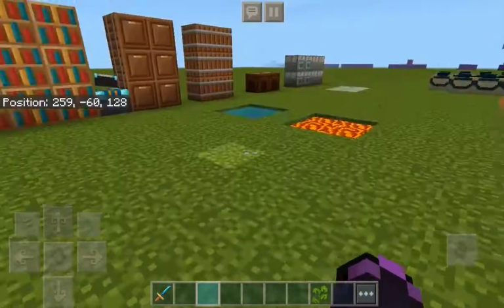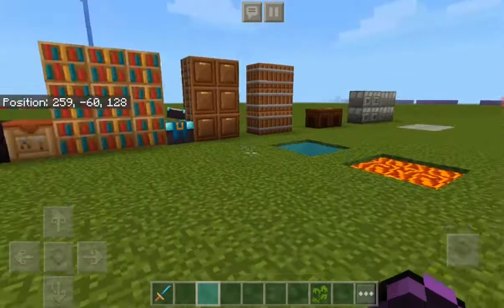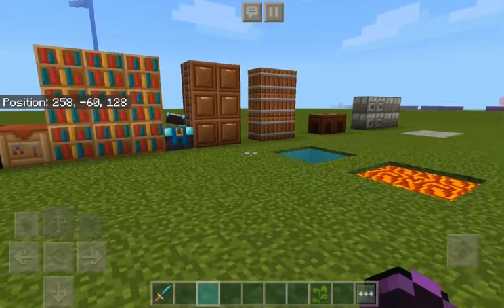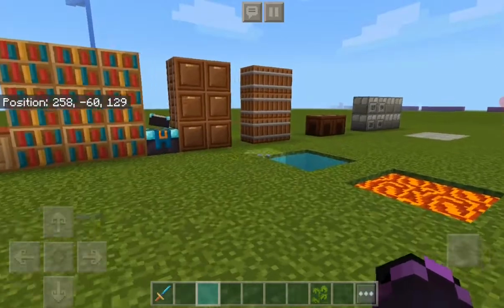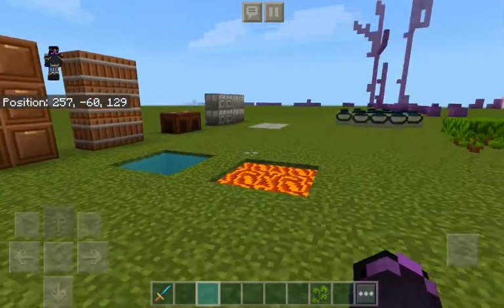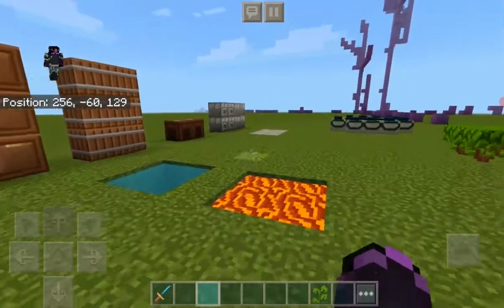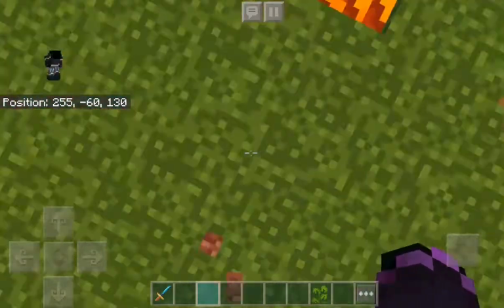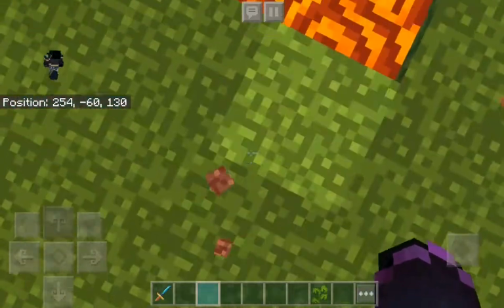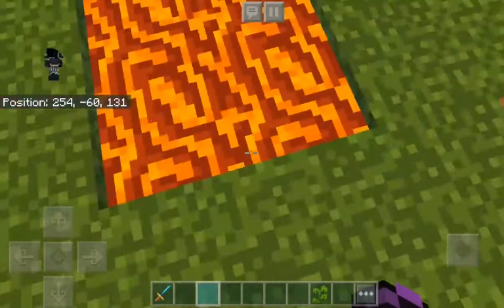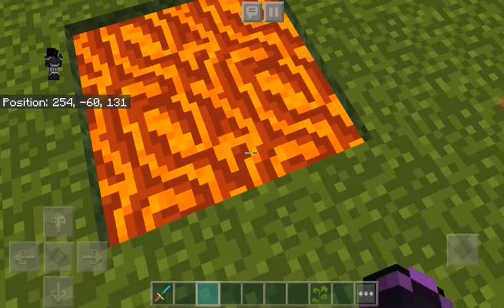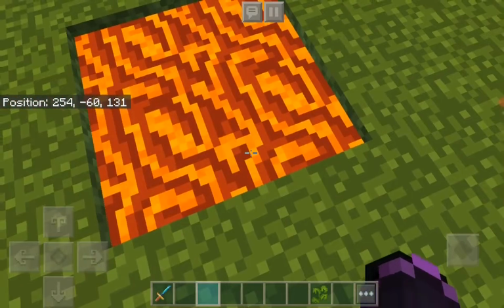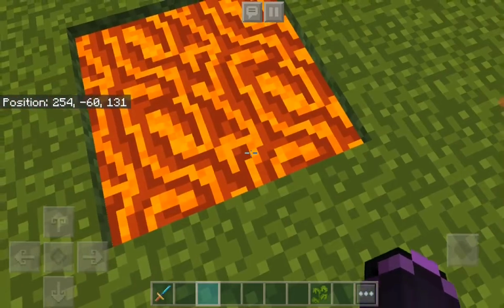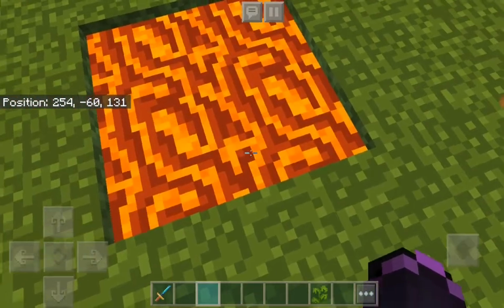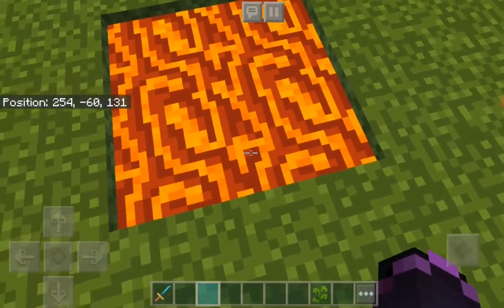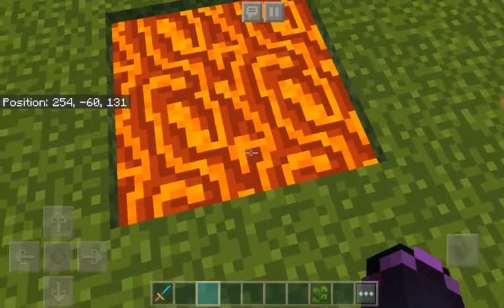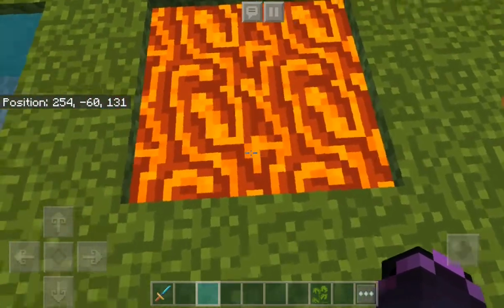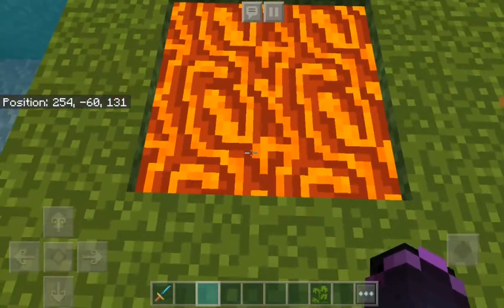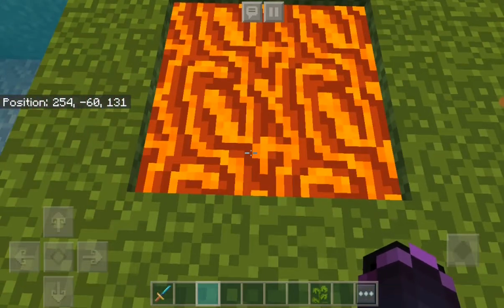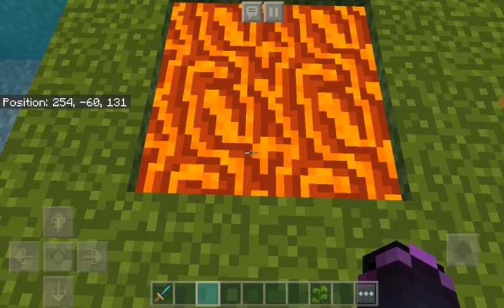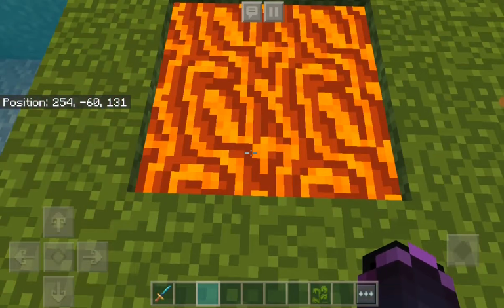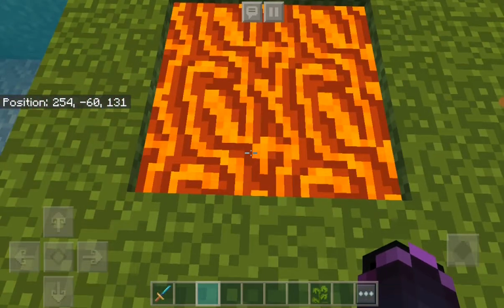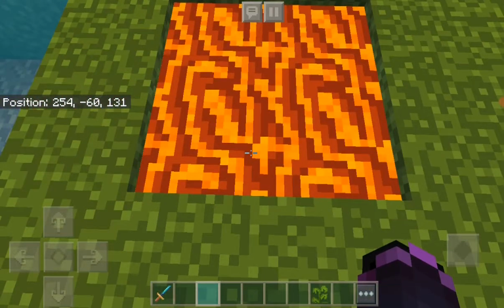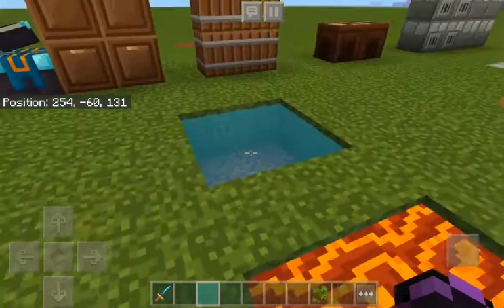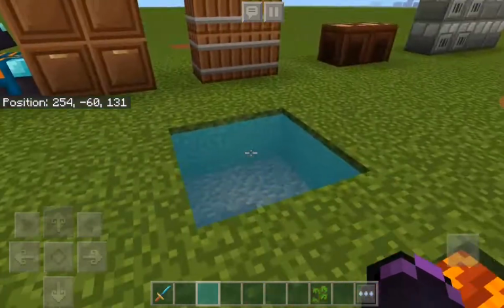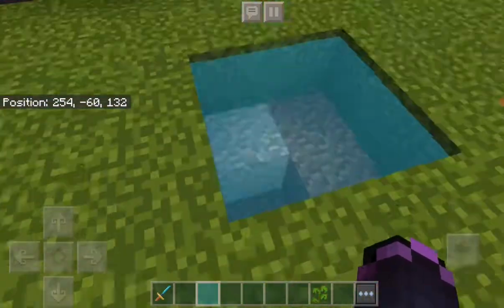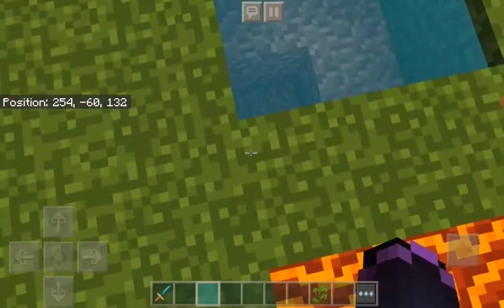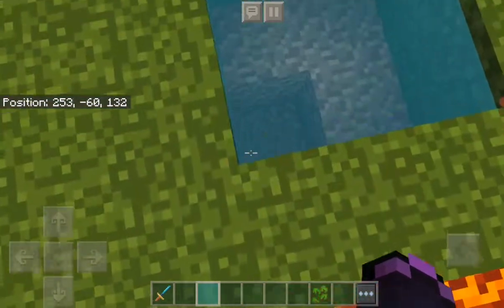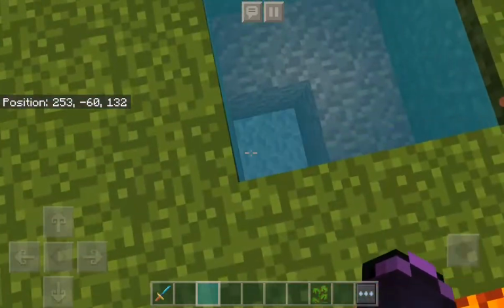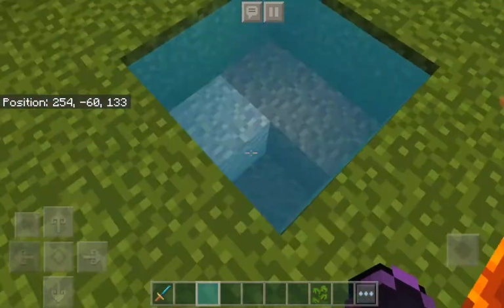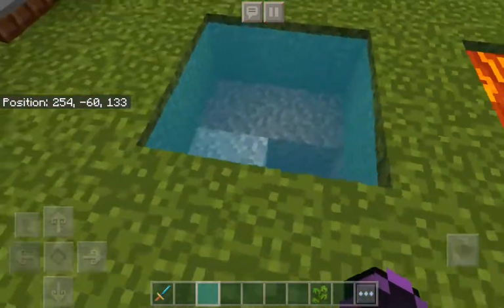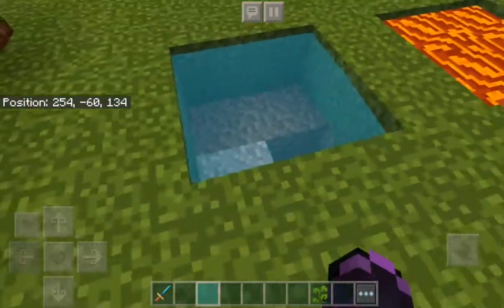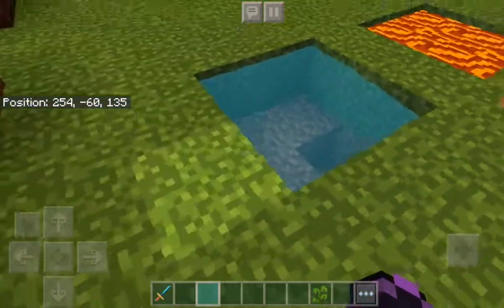Moving on to lava — not a big fan at all, it's really ugly. Water: huge fan, that looks really good.